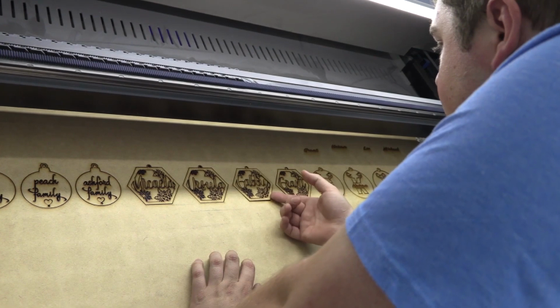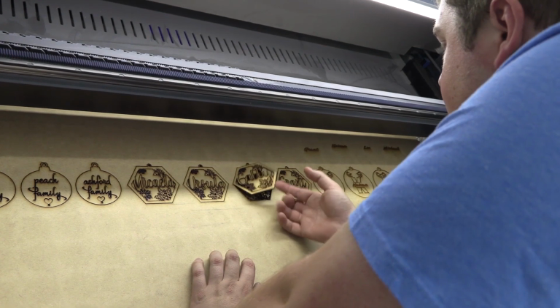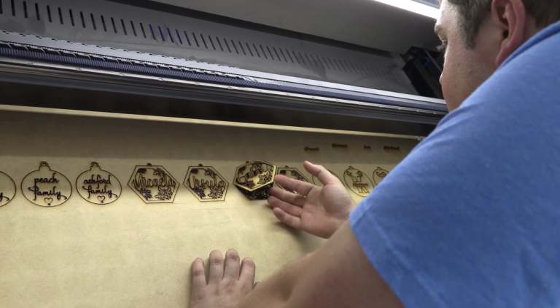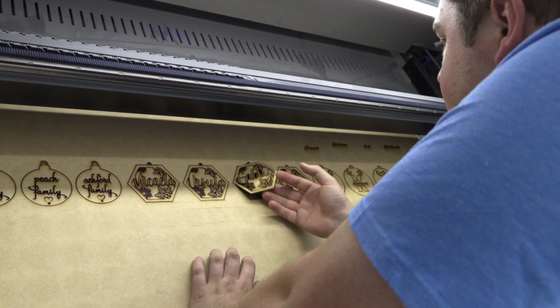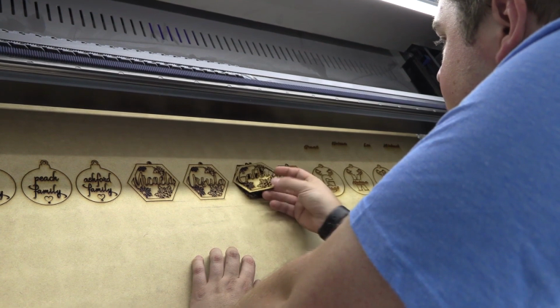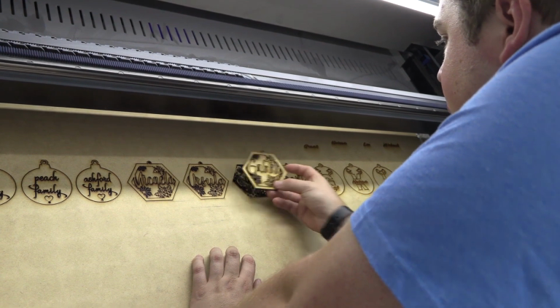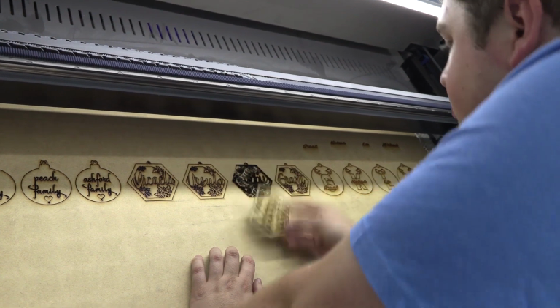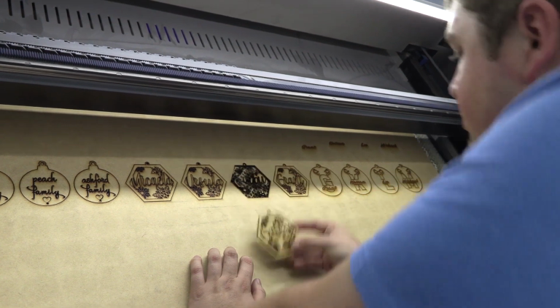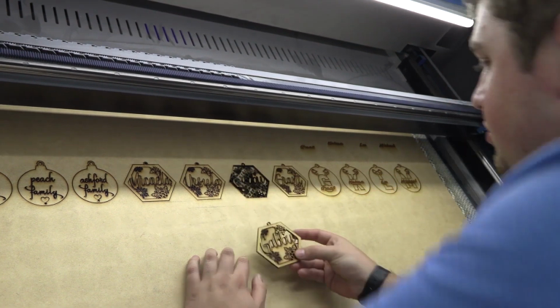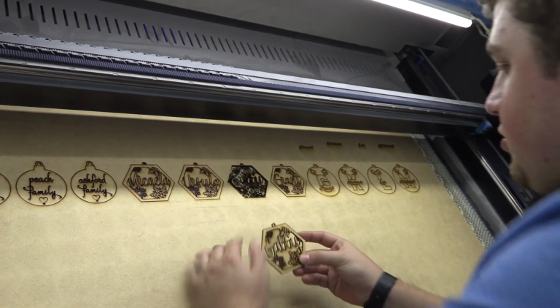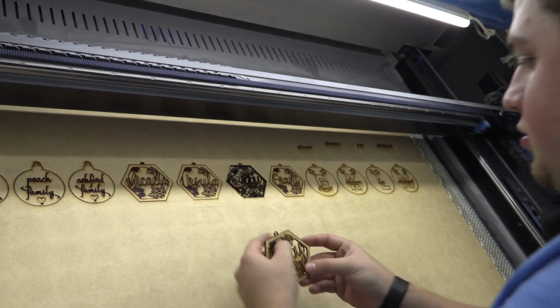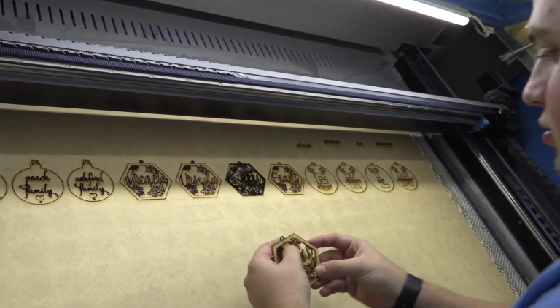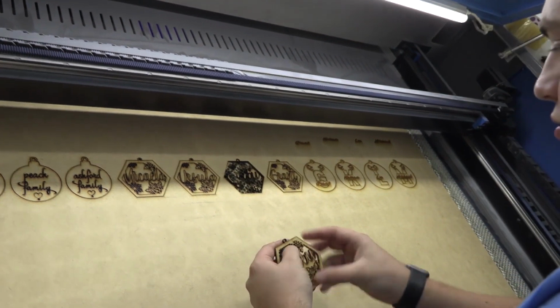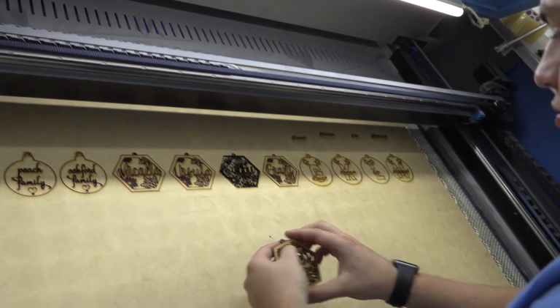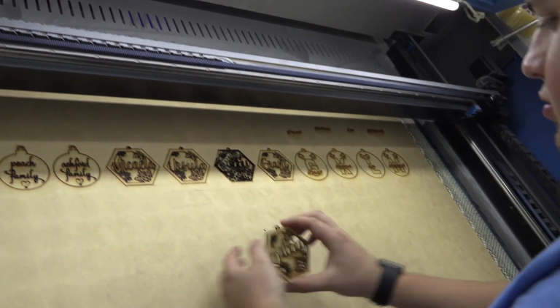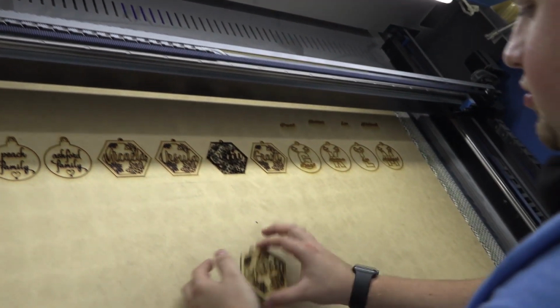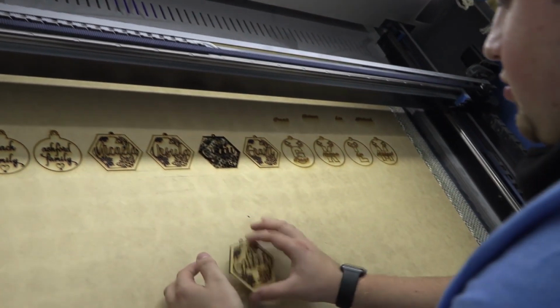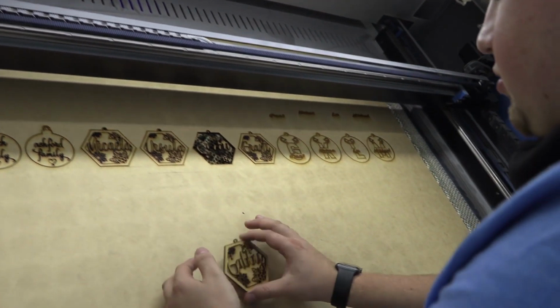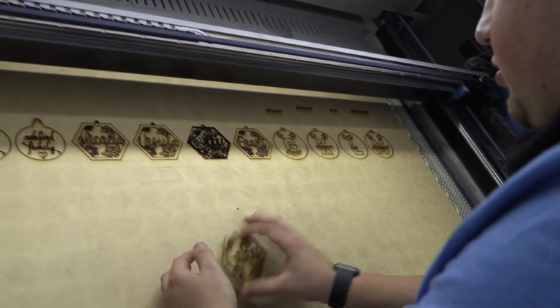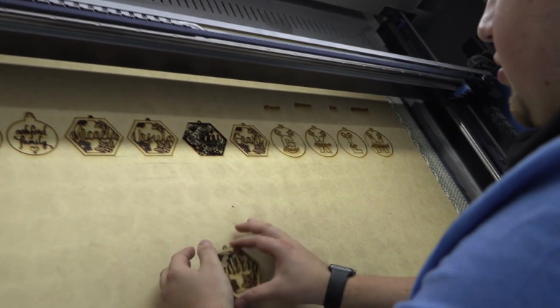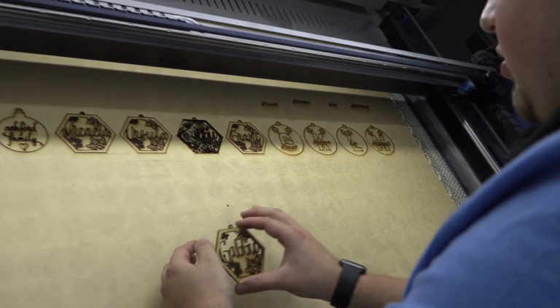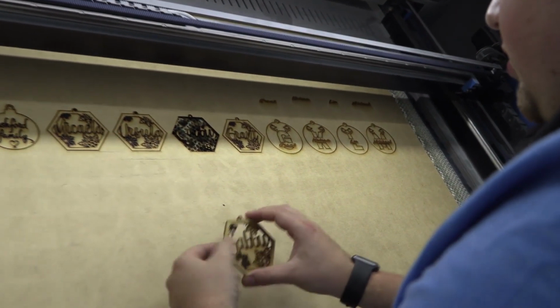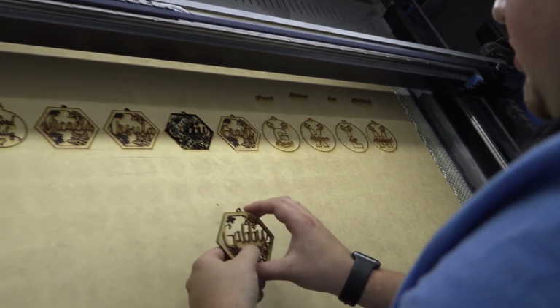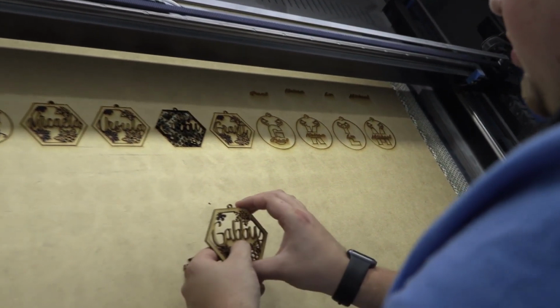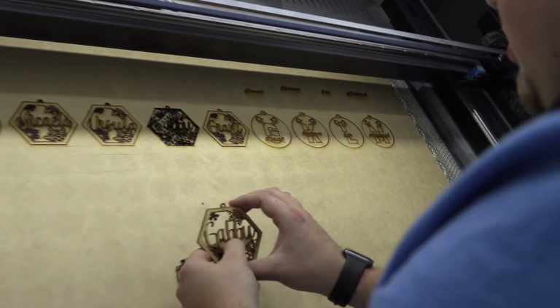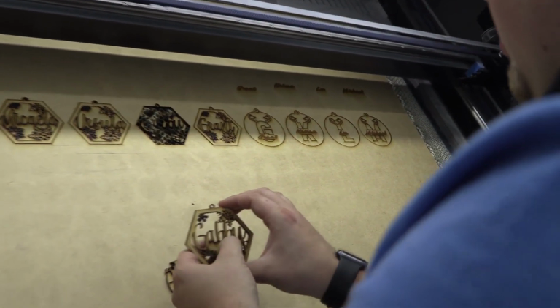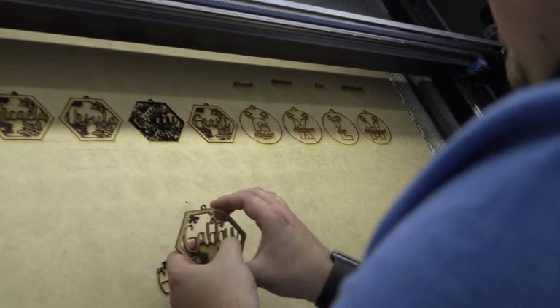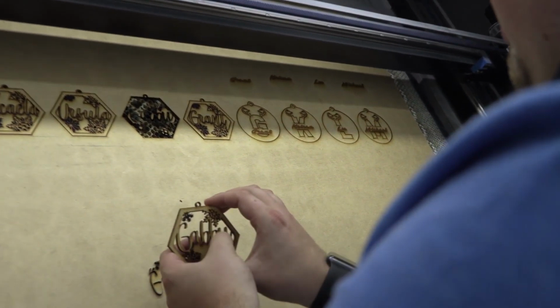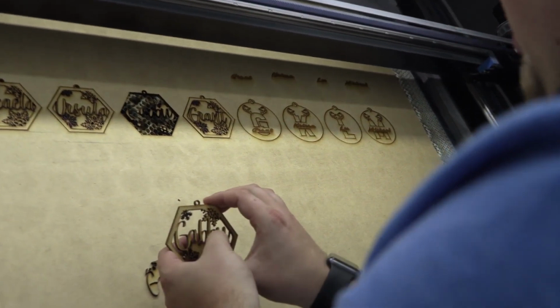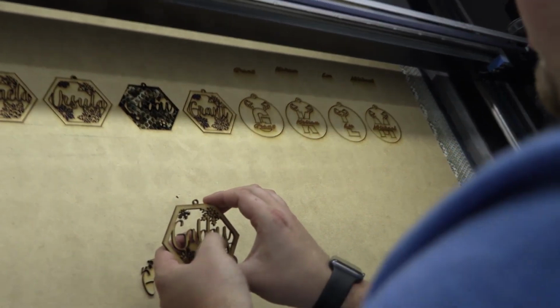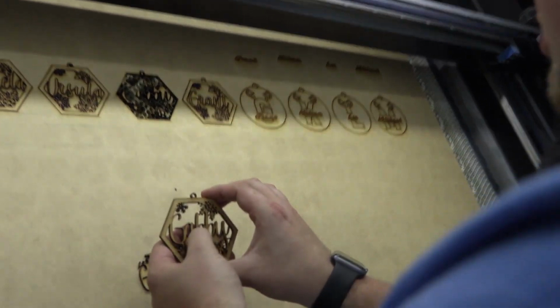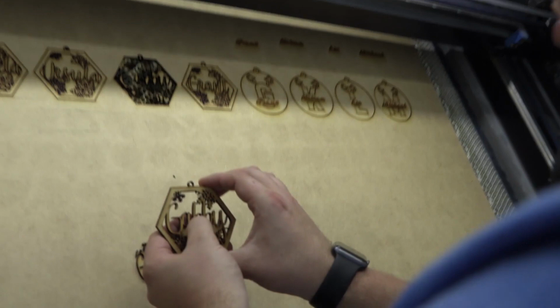Now that this batch is done, we're going to move it over to the decorating stage while we carry on with the next batch.